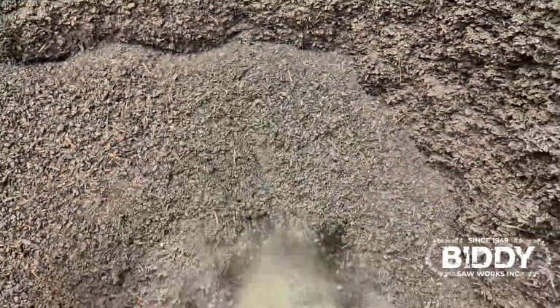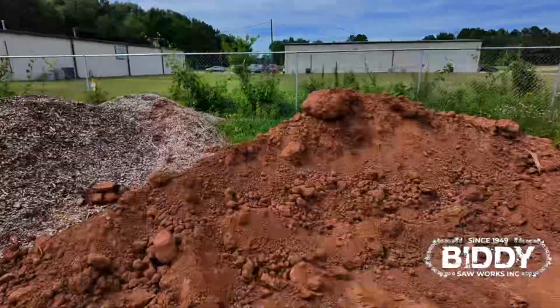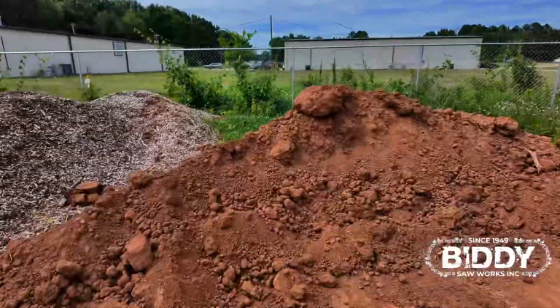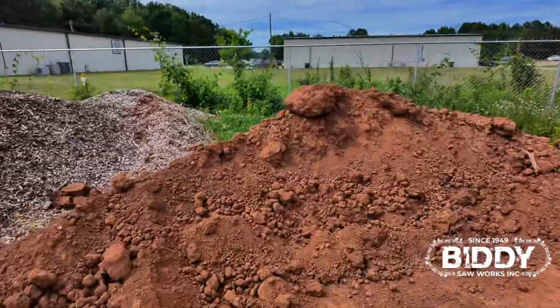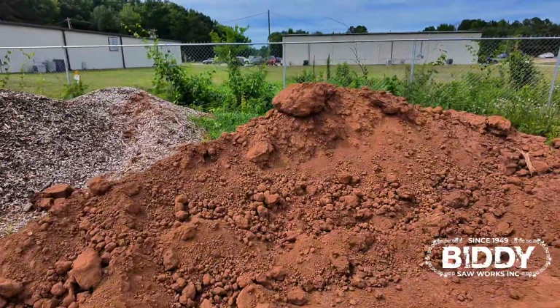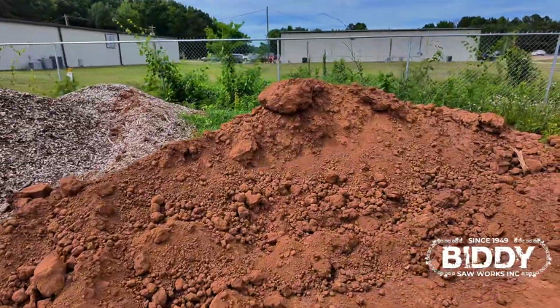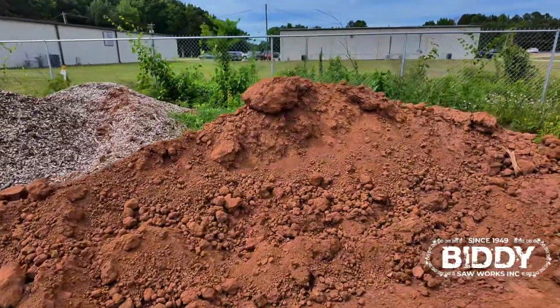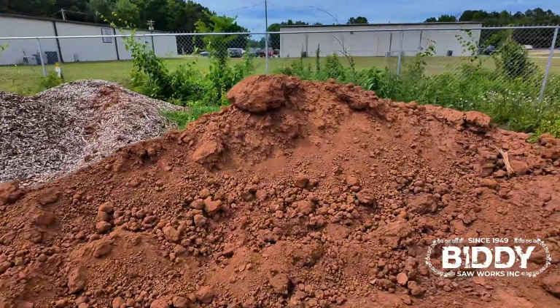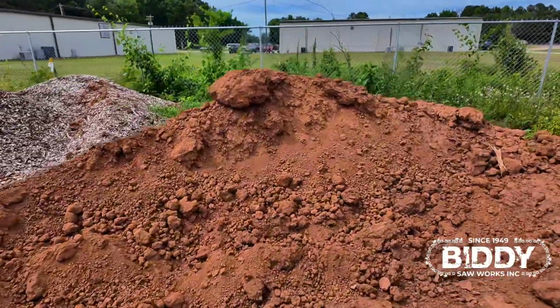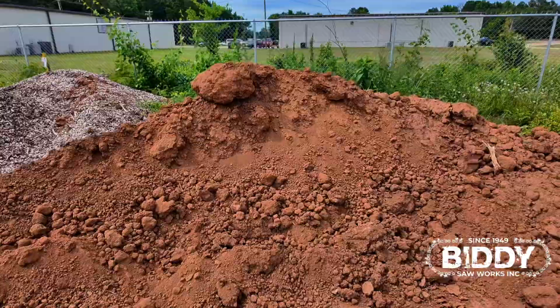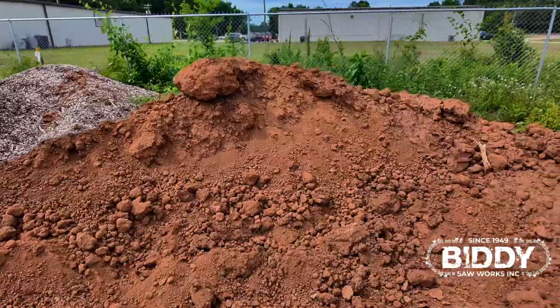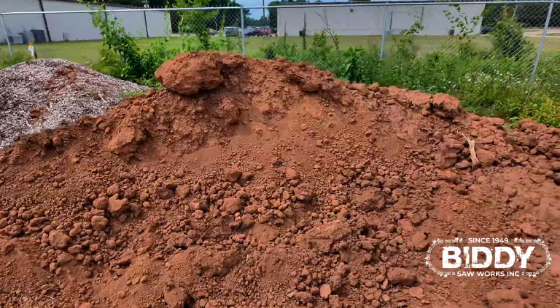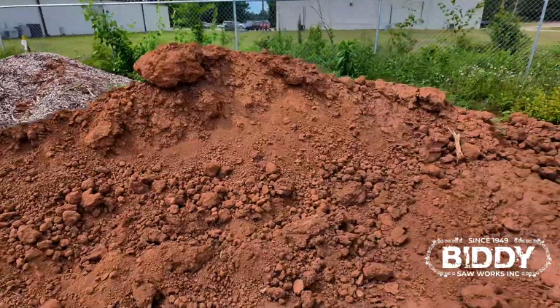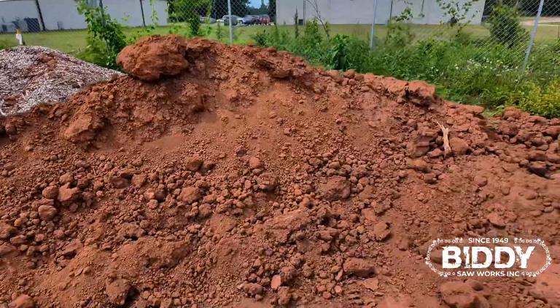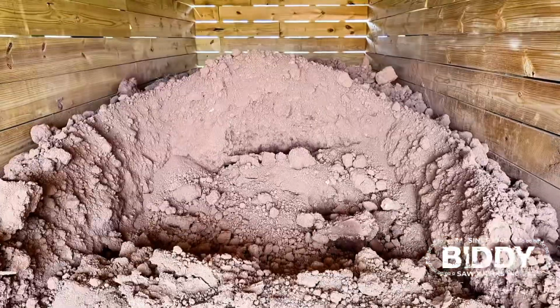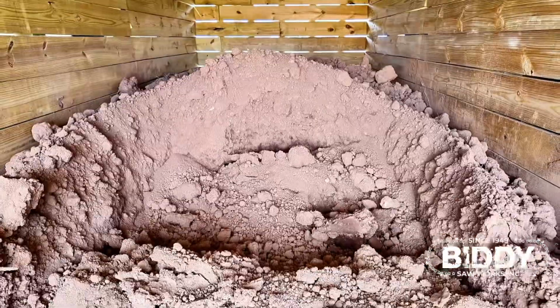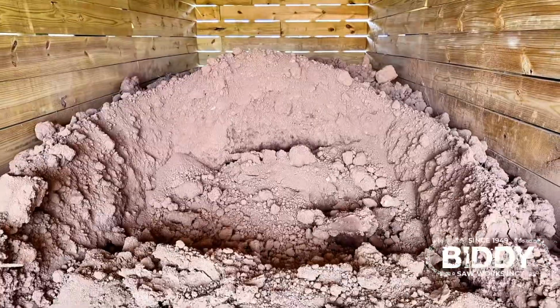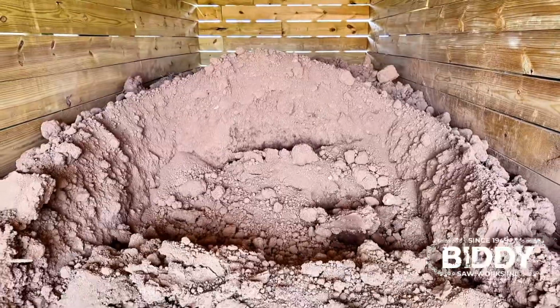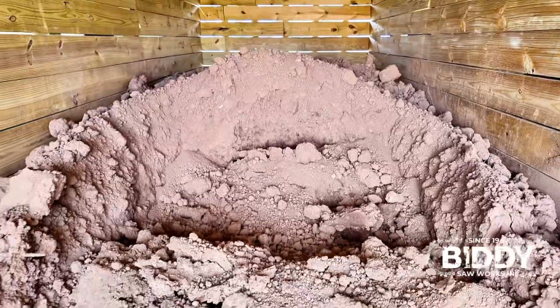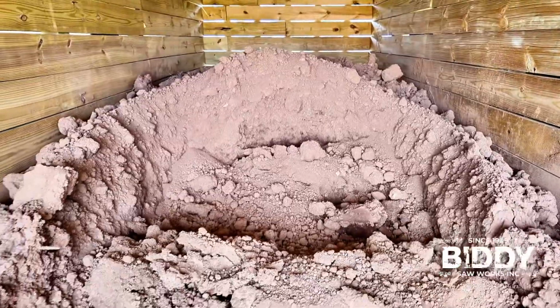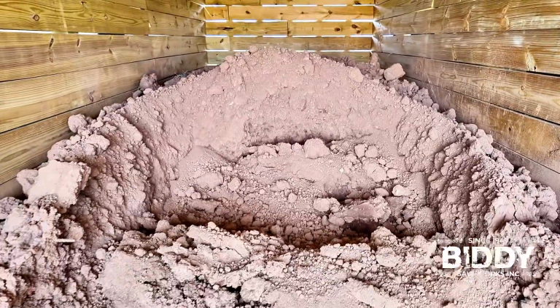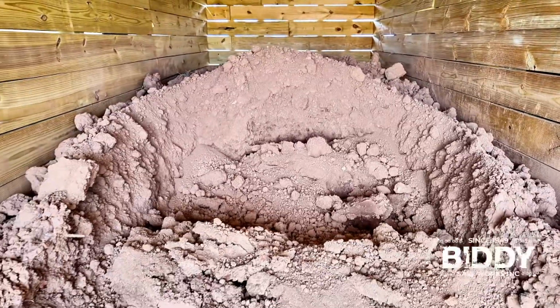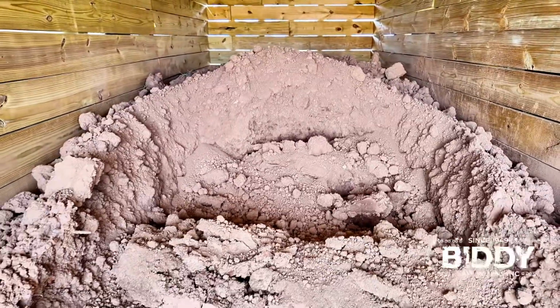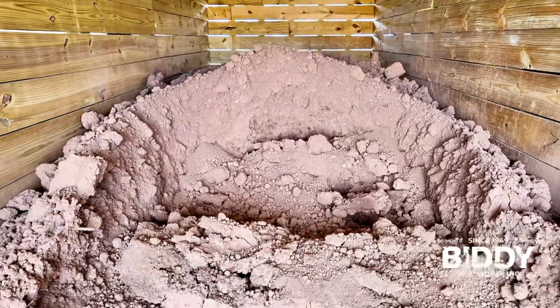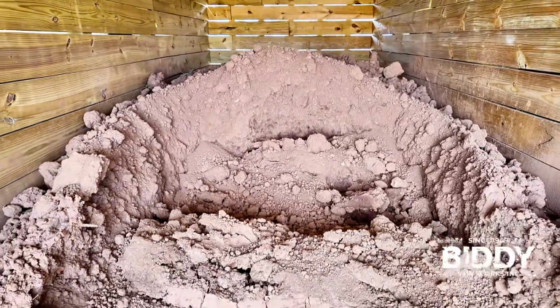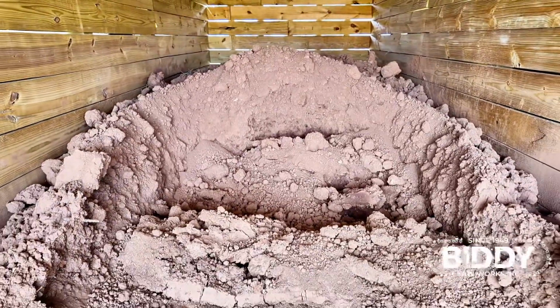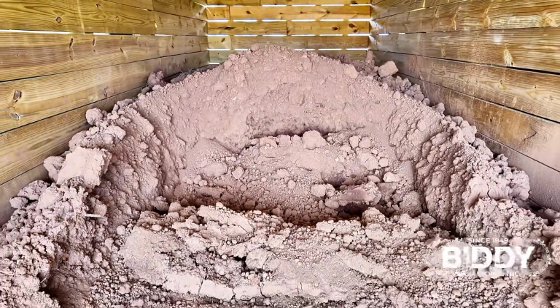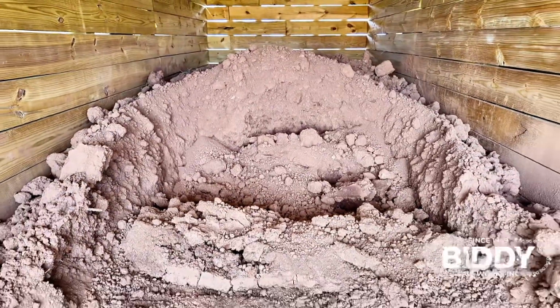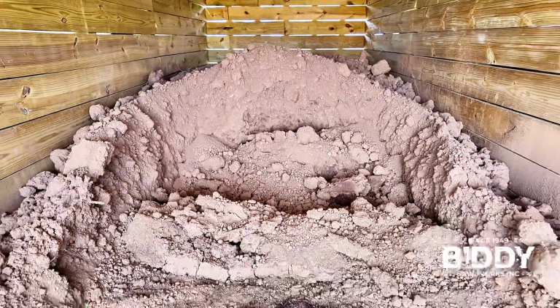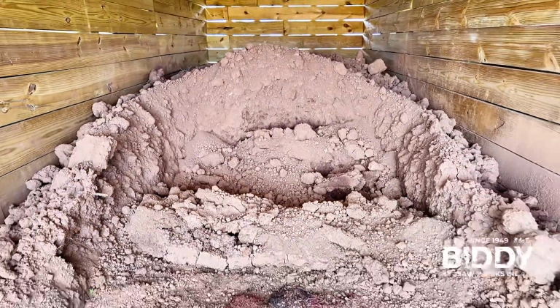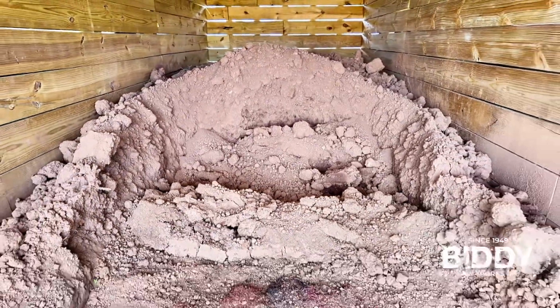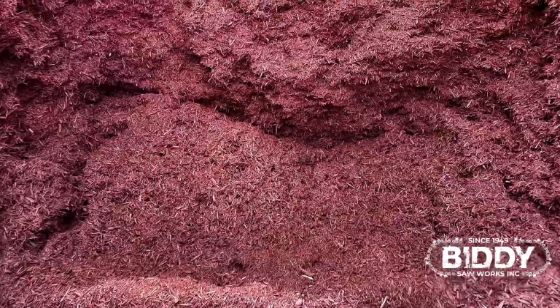We also offer a topsoil option. We get ours local — it's just a great field dirt option.